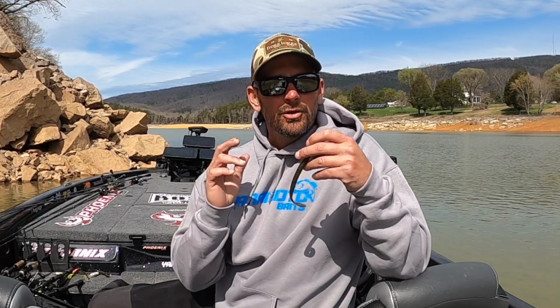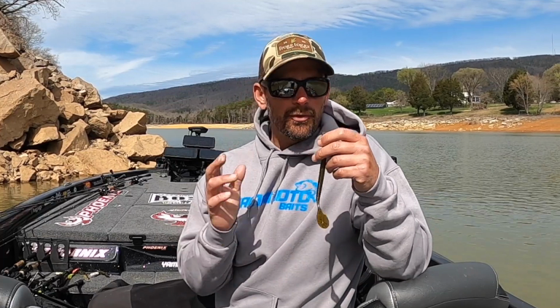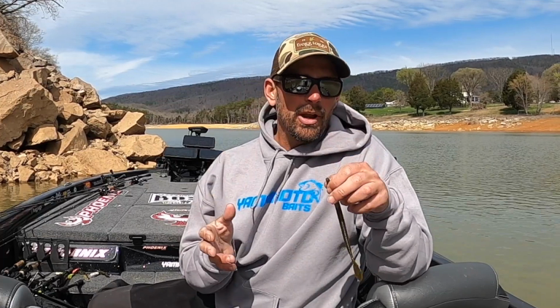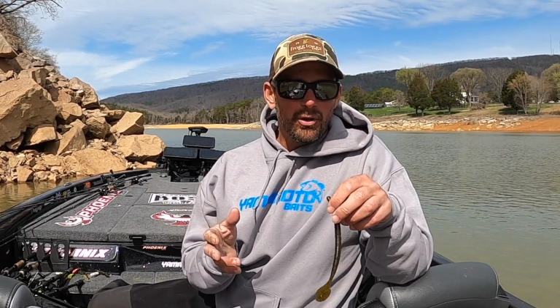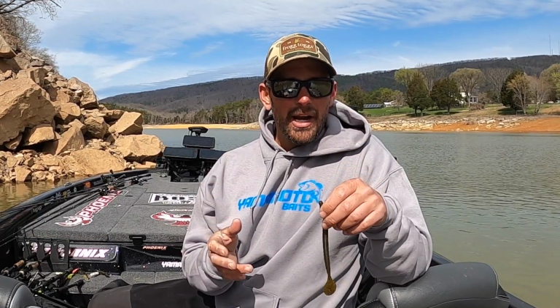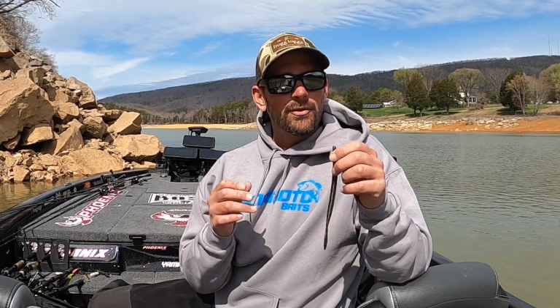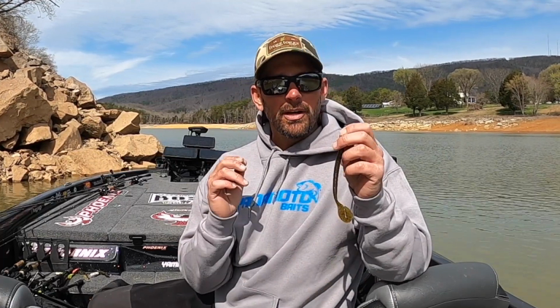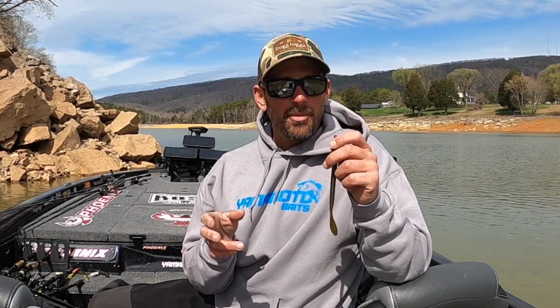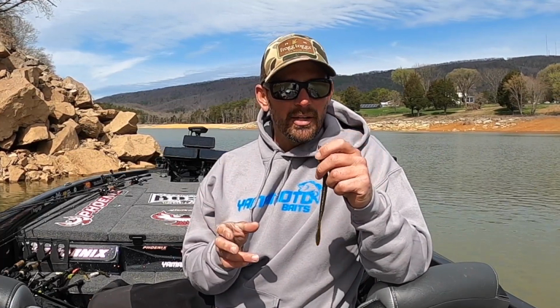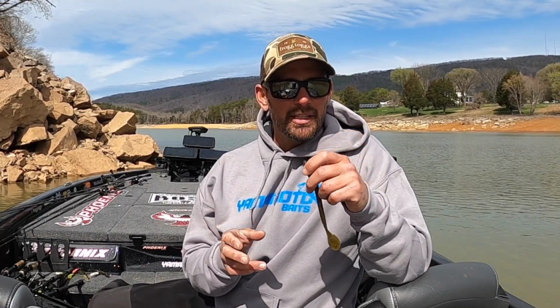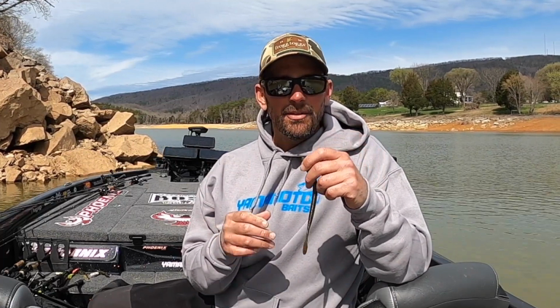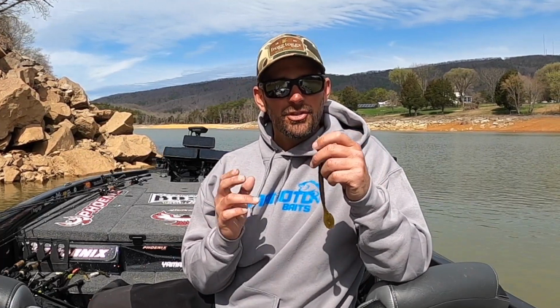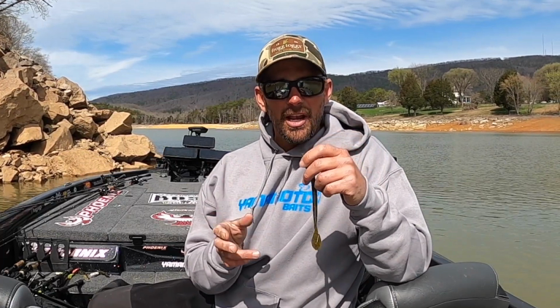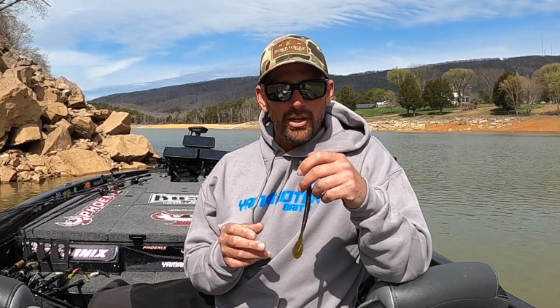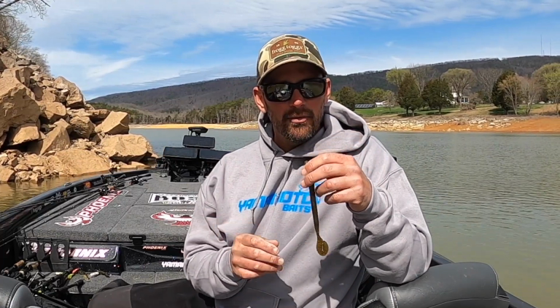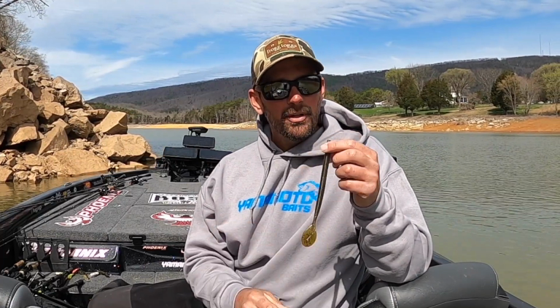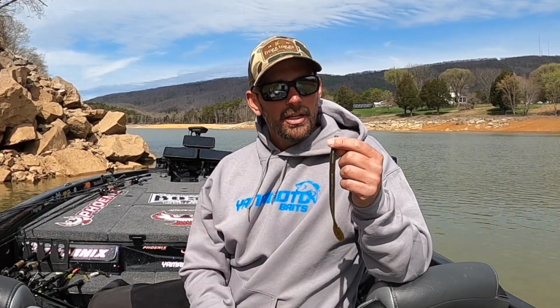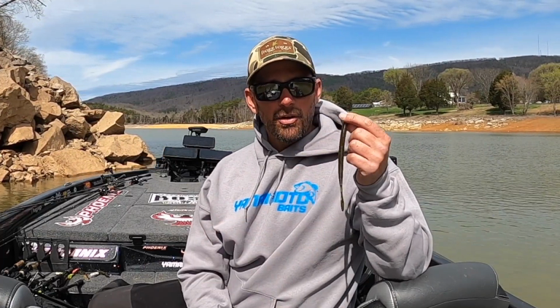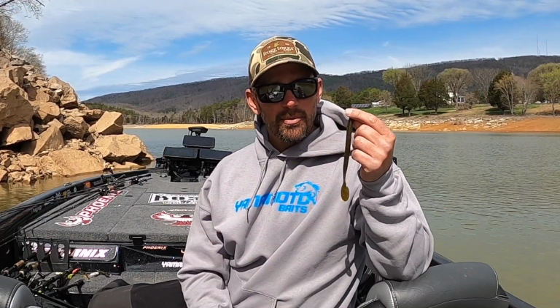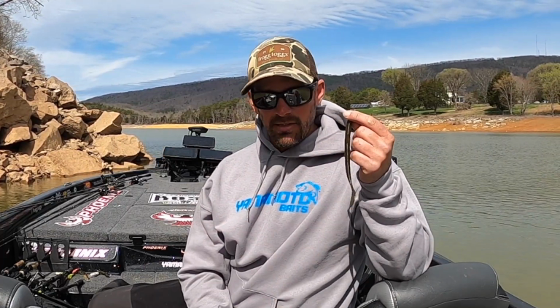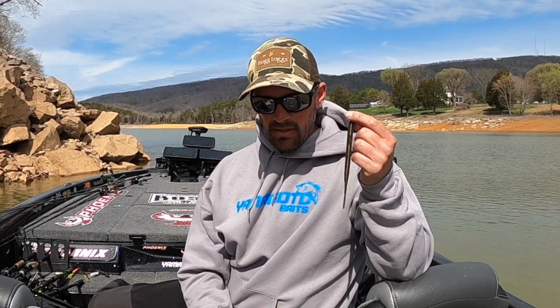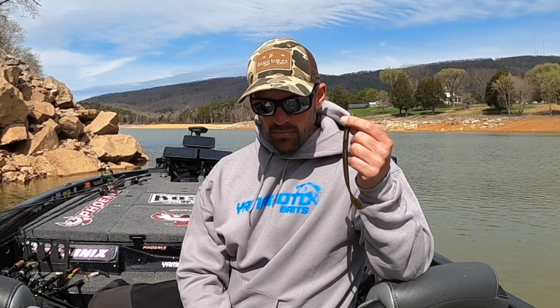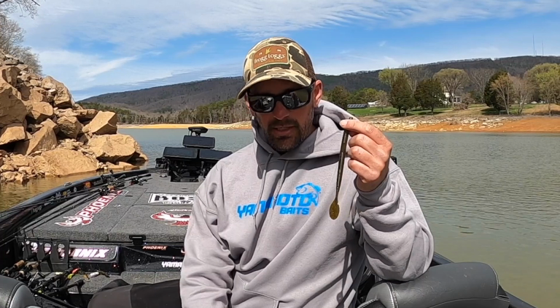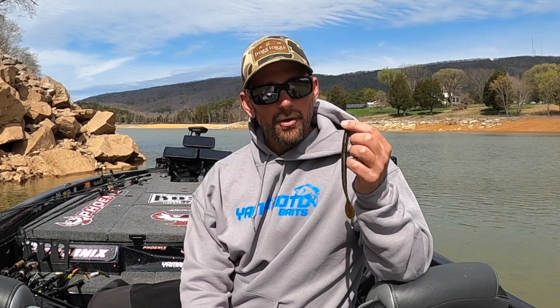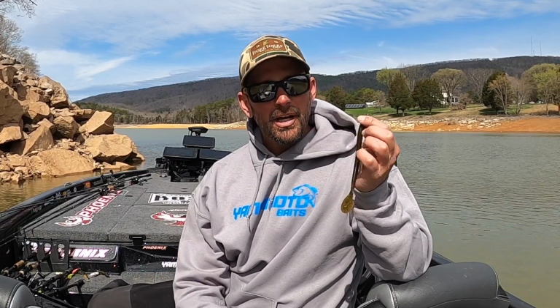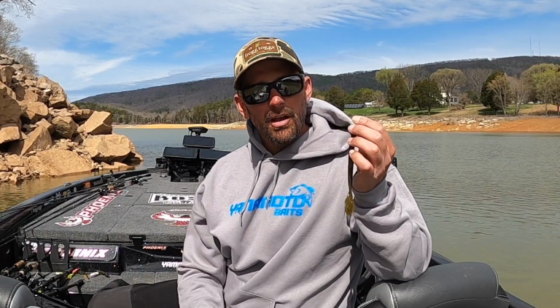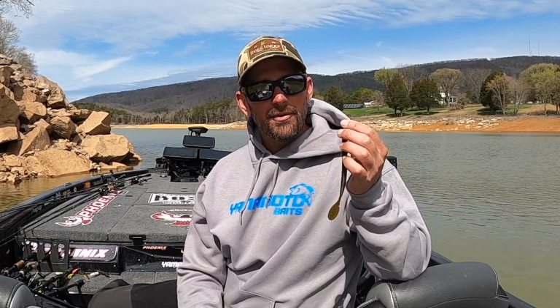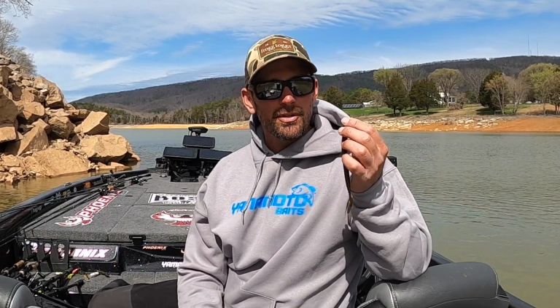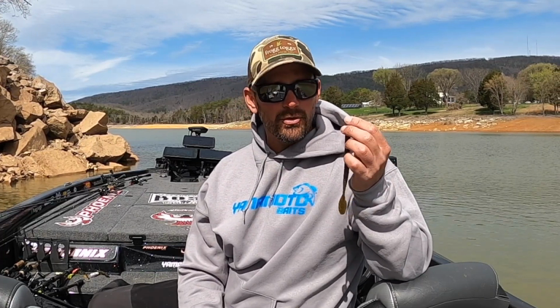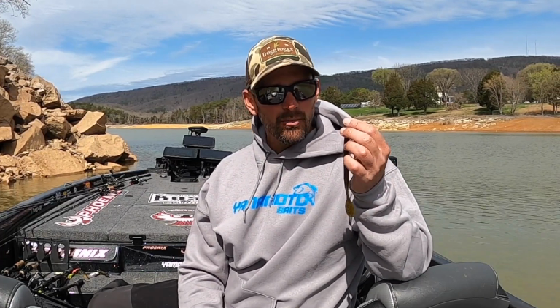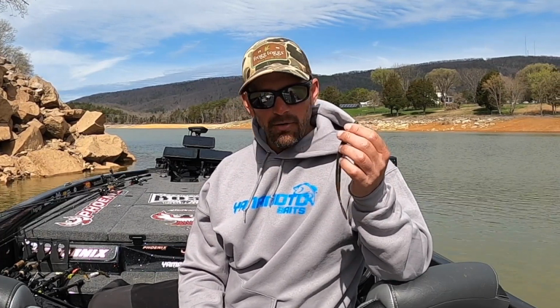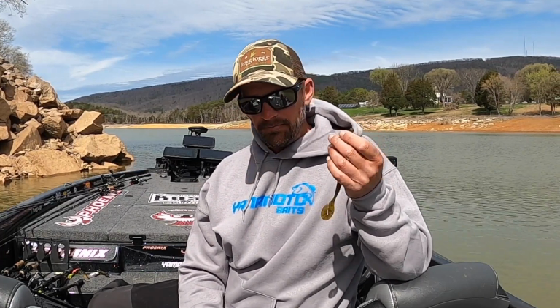So if you're around grass, if you're around spawning activities, shallow cover, a Speed Senko's the way to go, and I caught a lot of fish in Okeechobee on it.